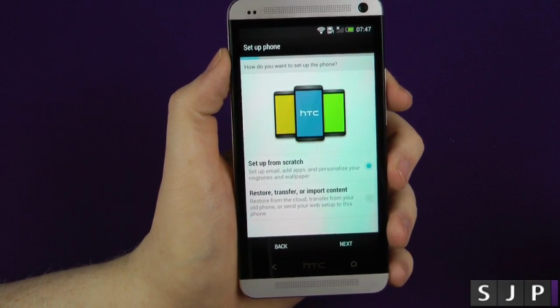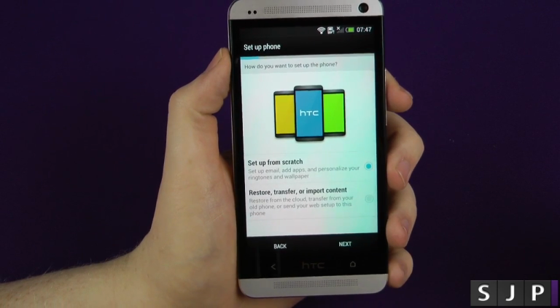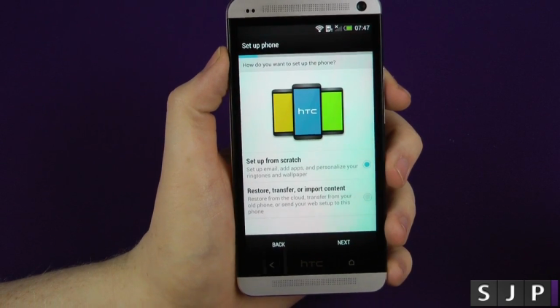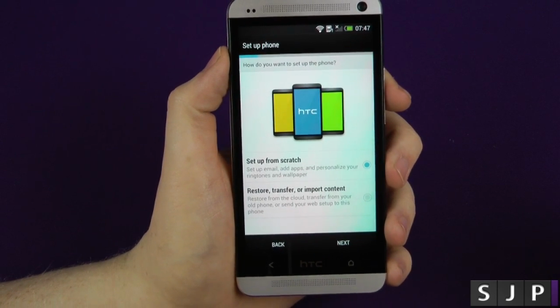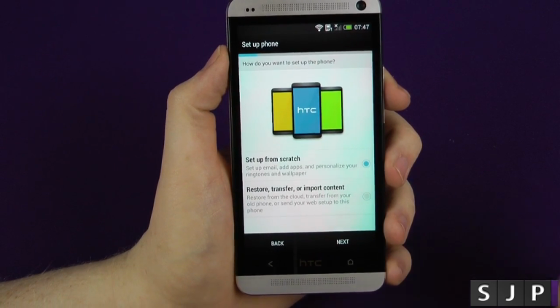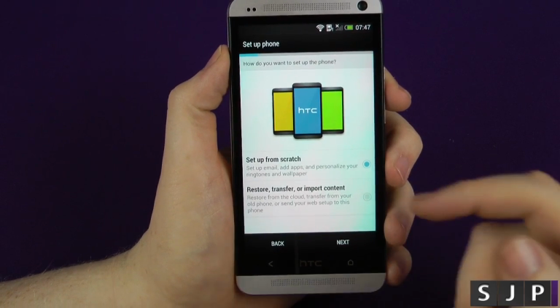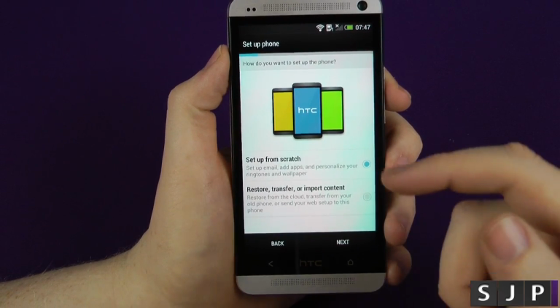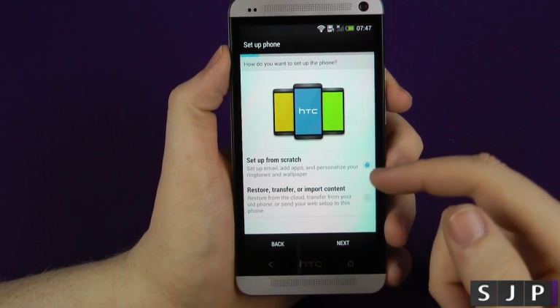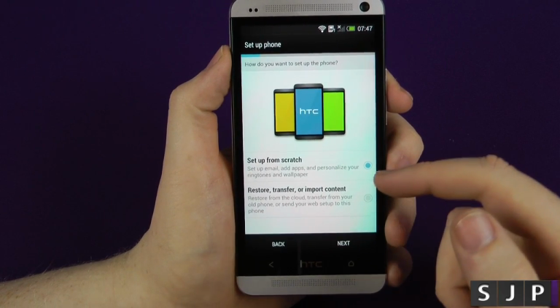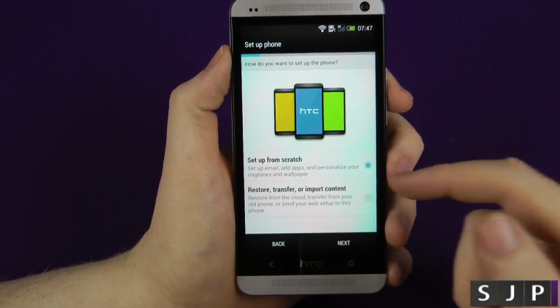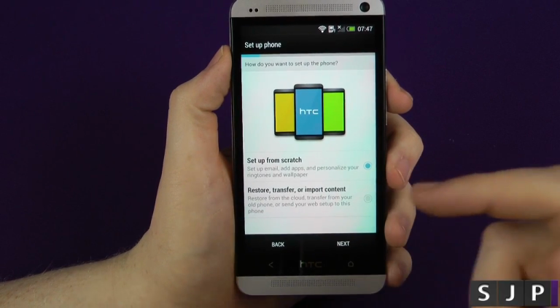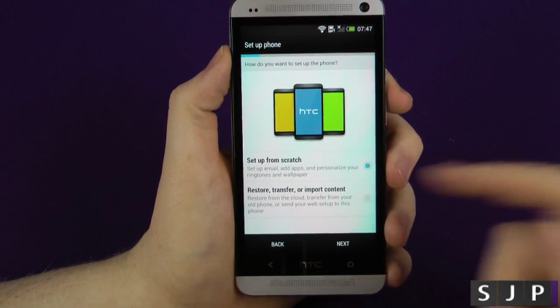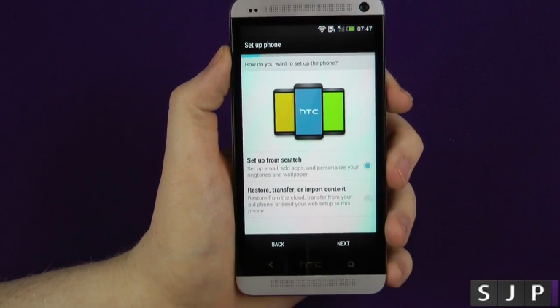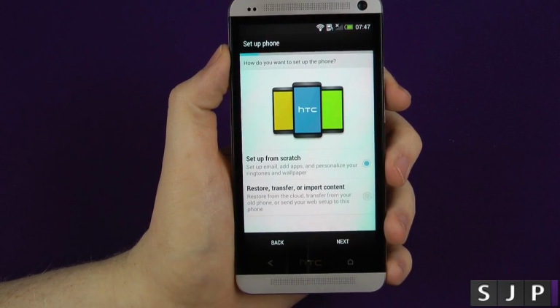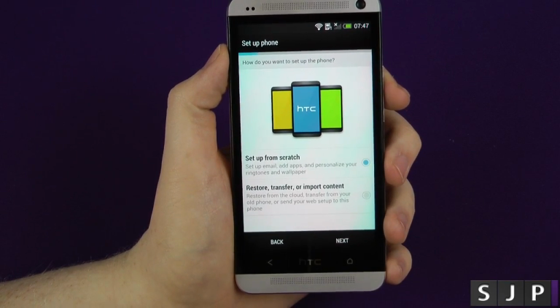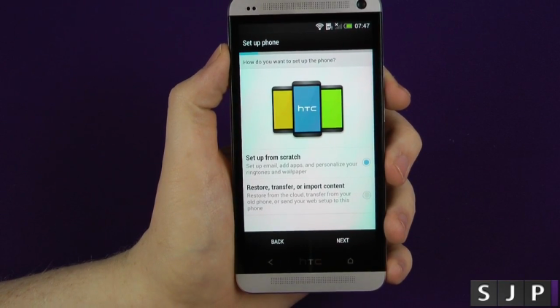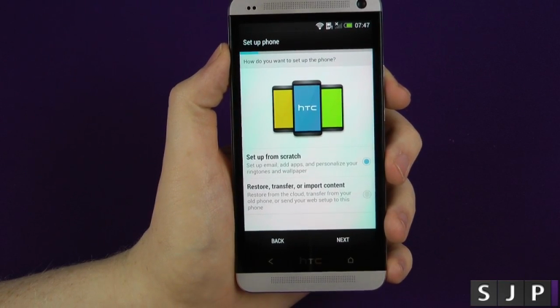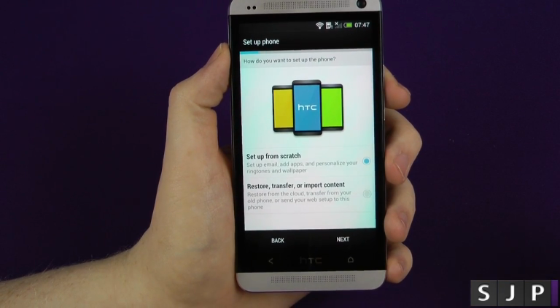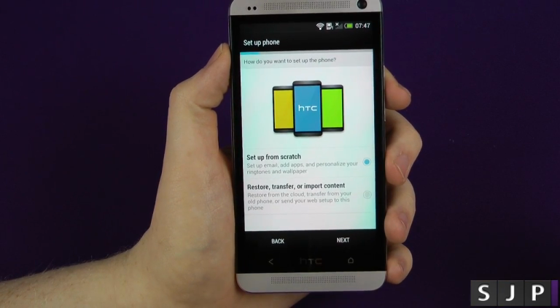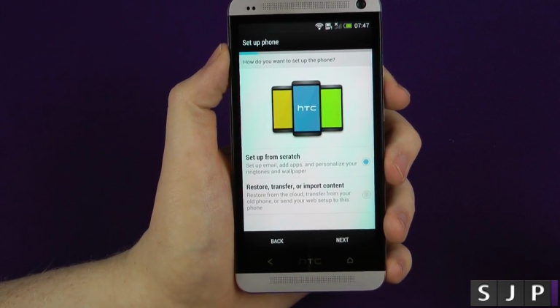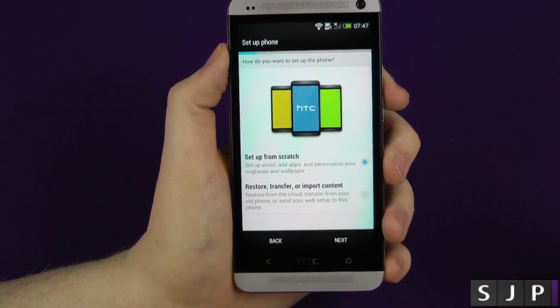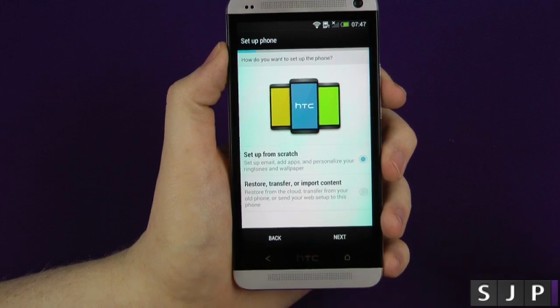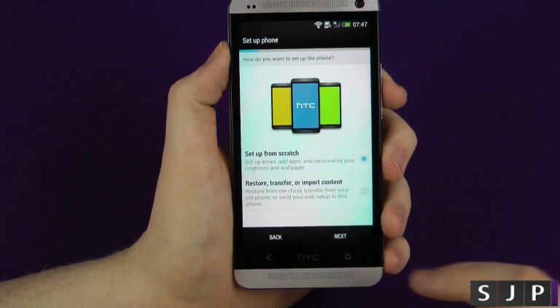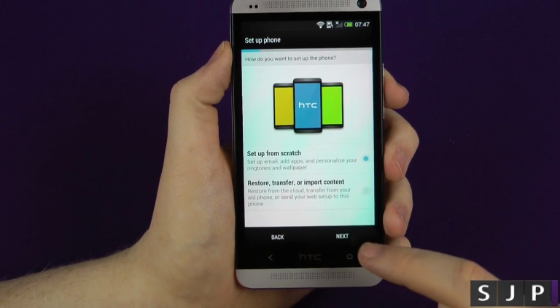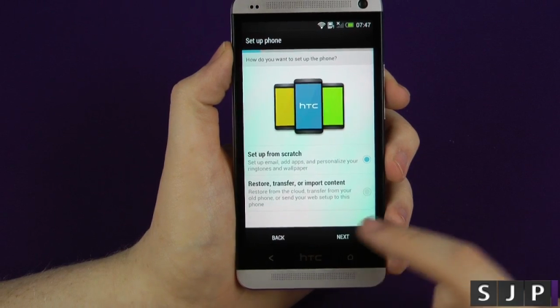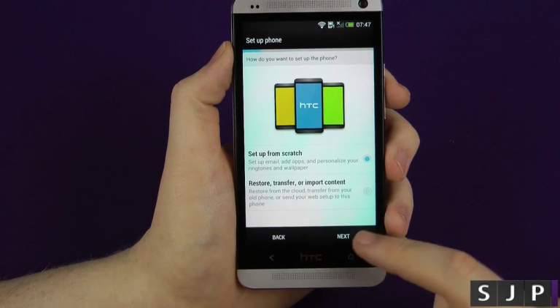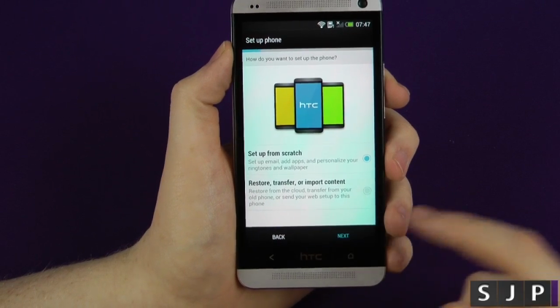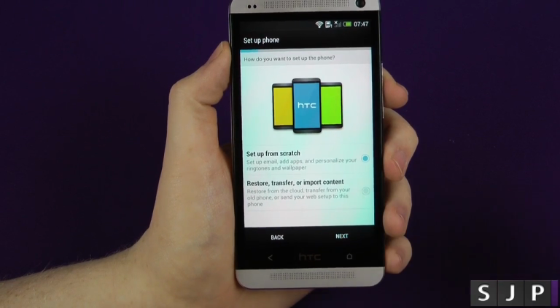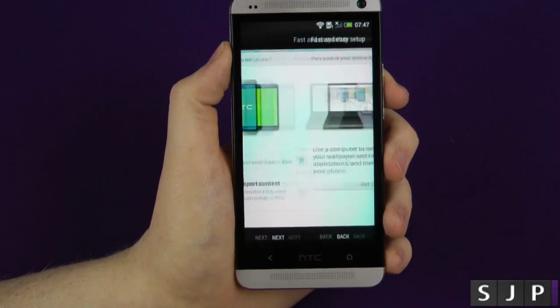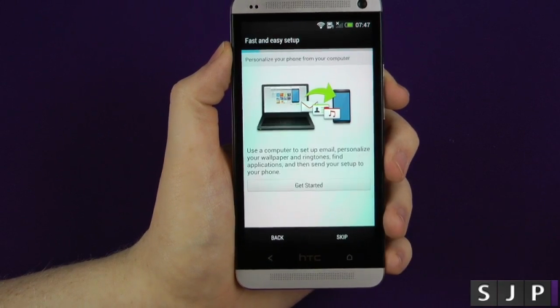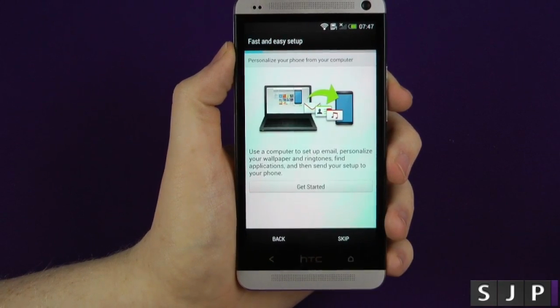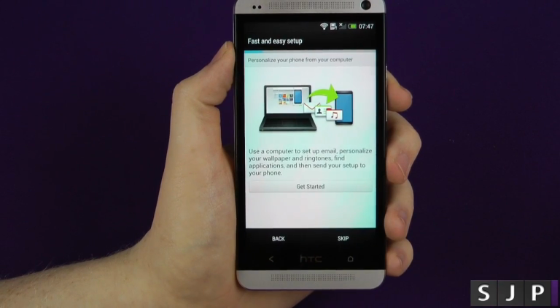So now it's going to ask us to set up from scratch or restore or import content. I'm going to set up as a brand new device today, so click Next on that one.